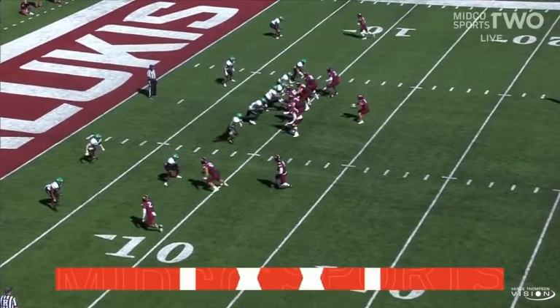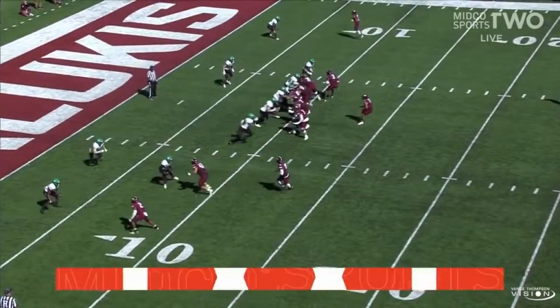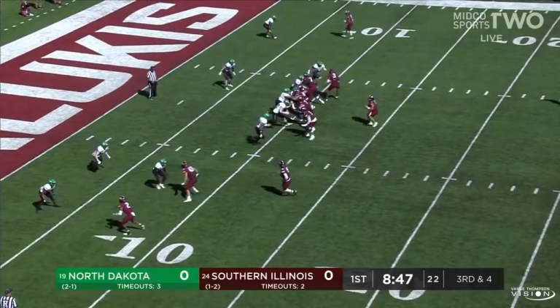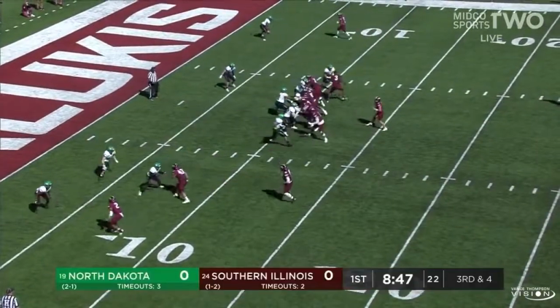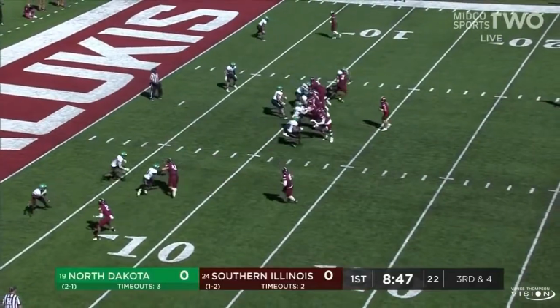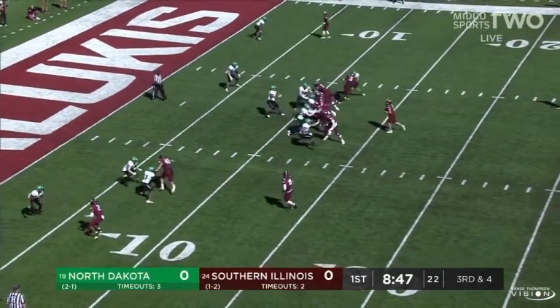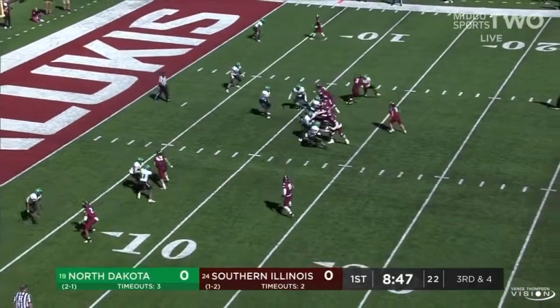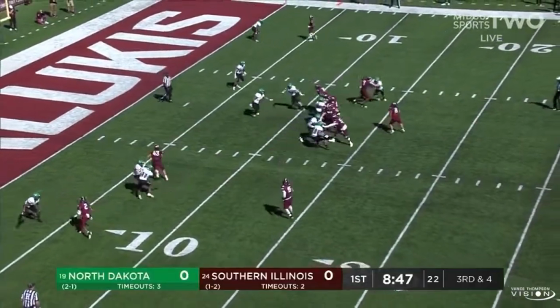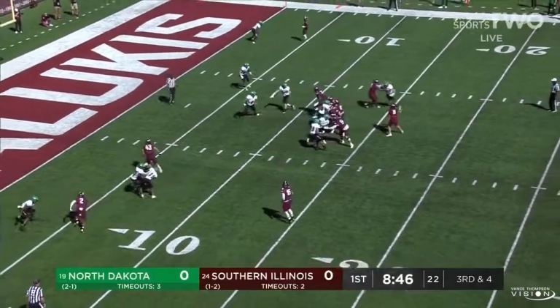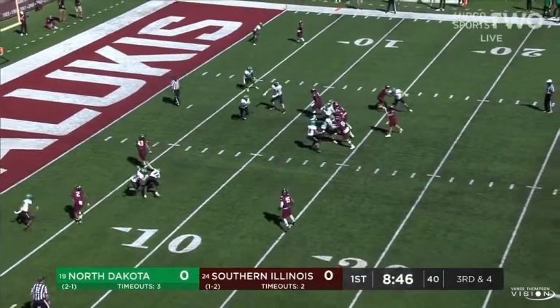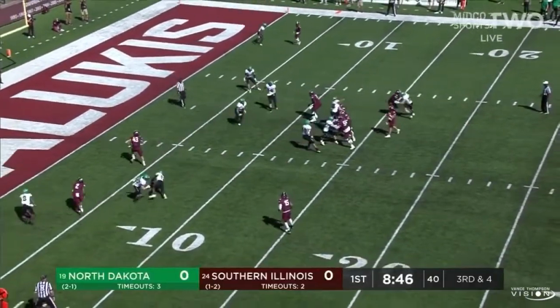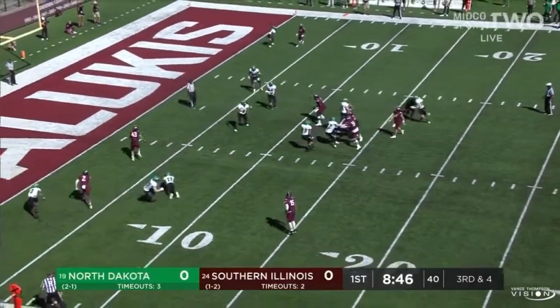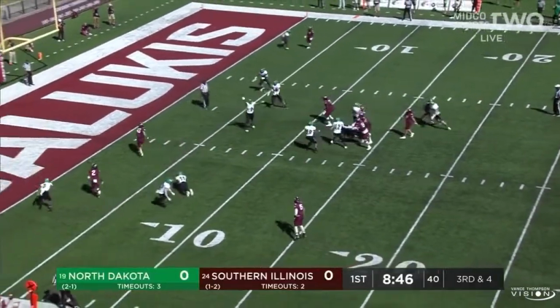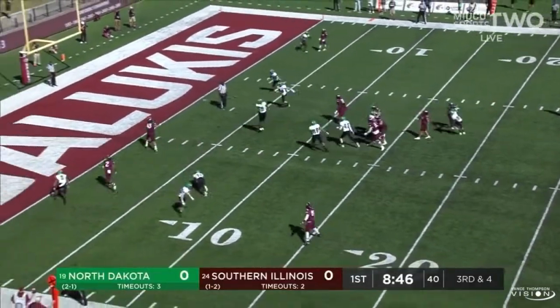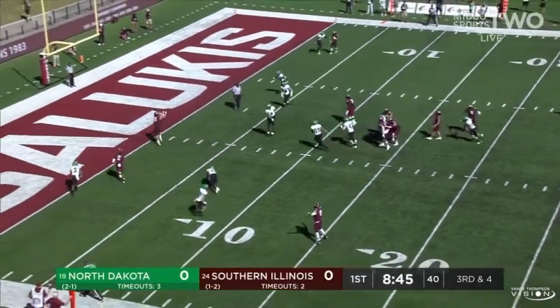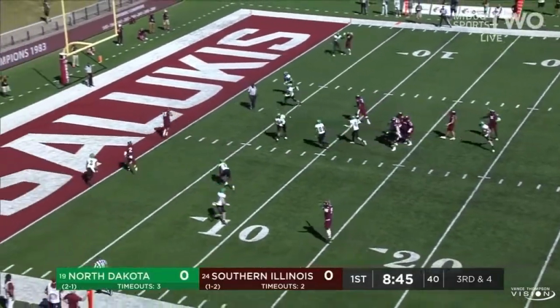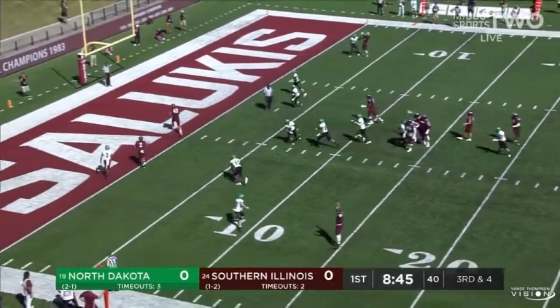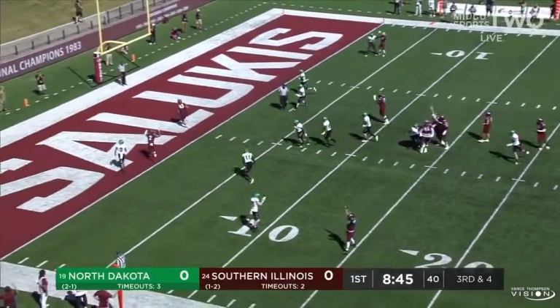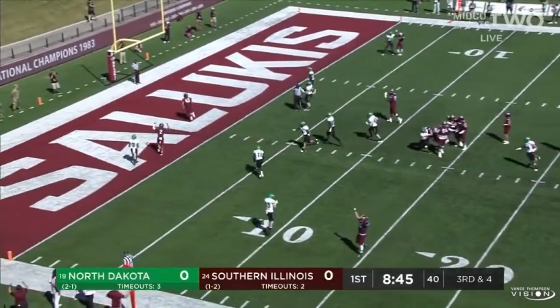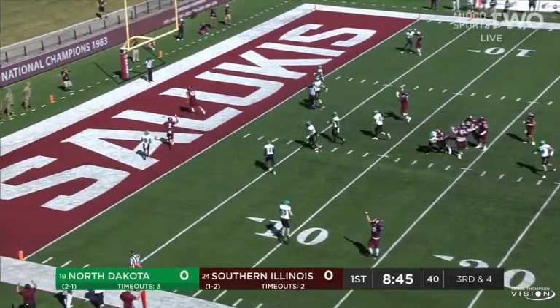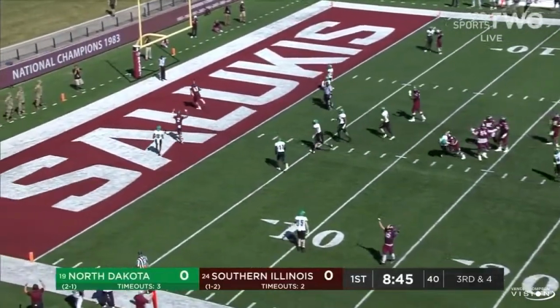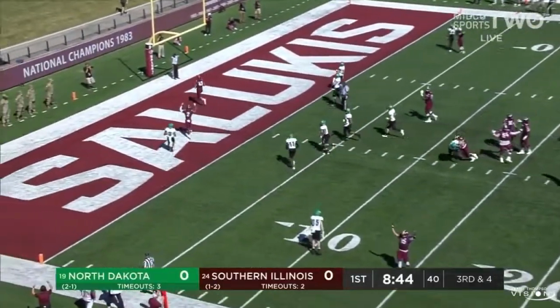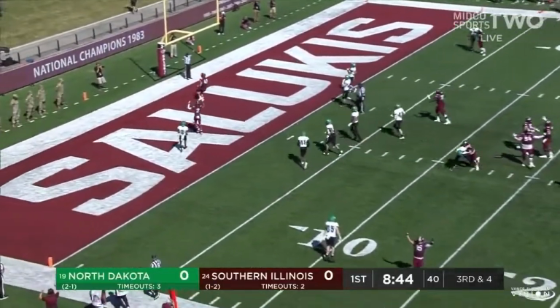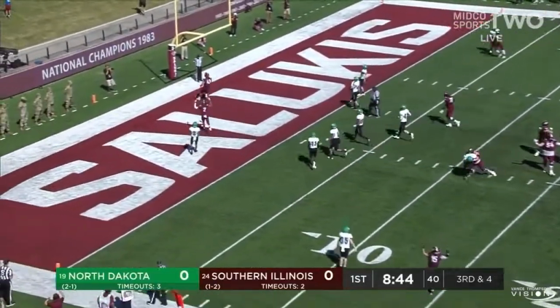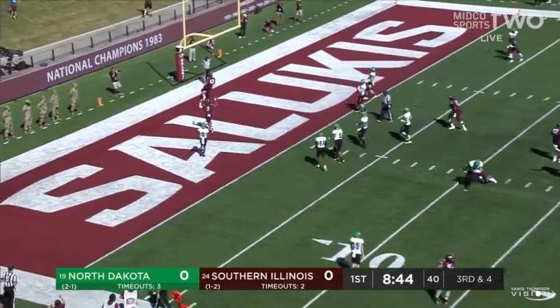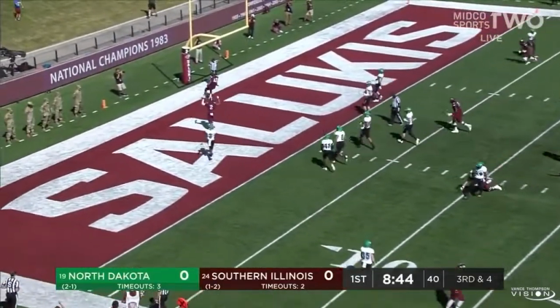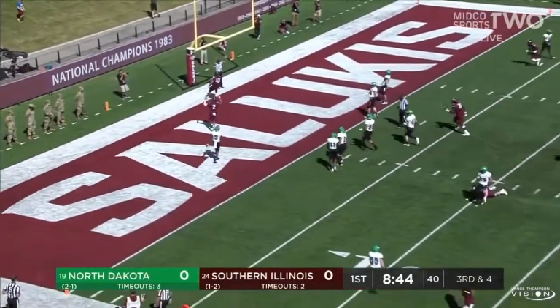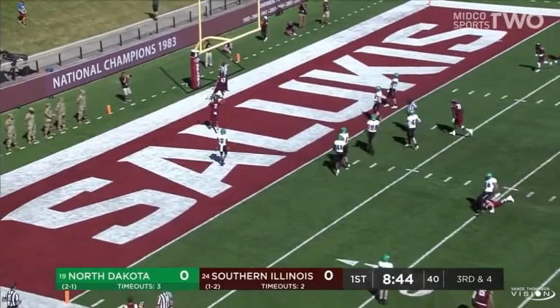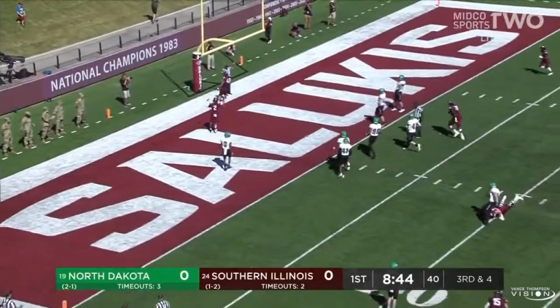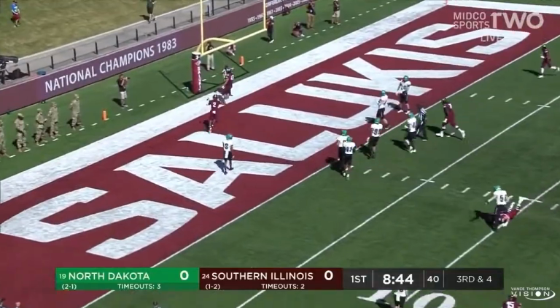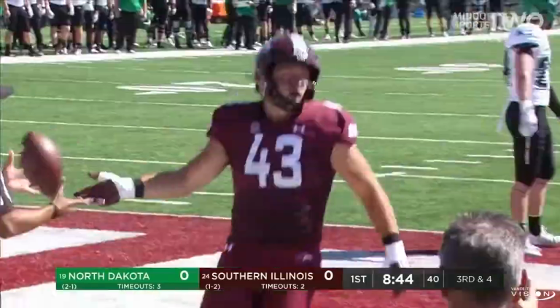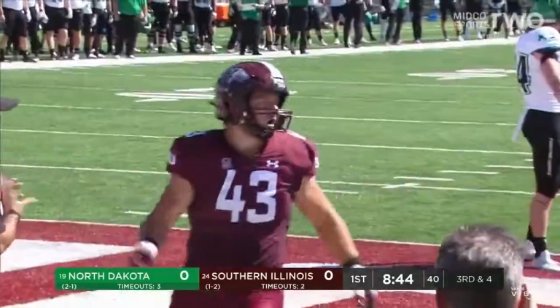Third down for Baker. Empty again. Baker across the middle — Garrett wide open. Touchdown, Salukis.